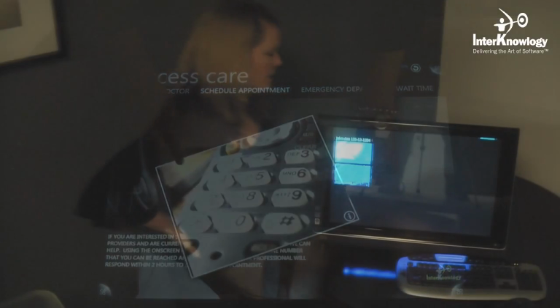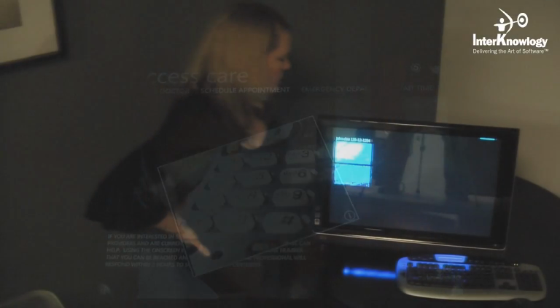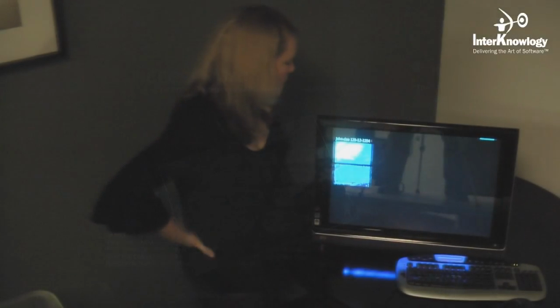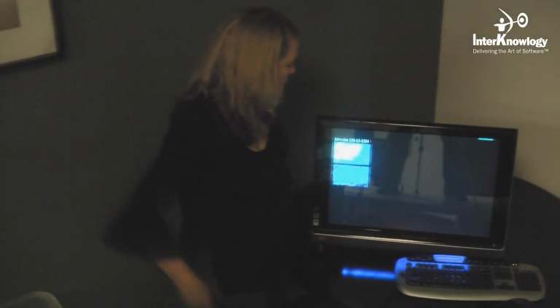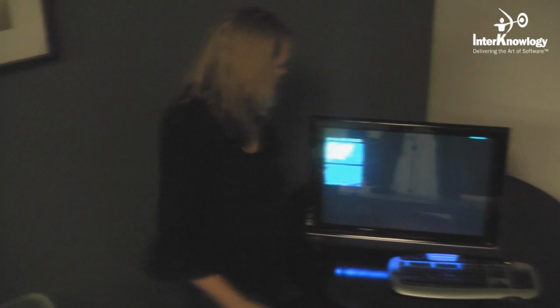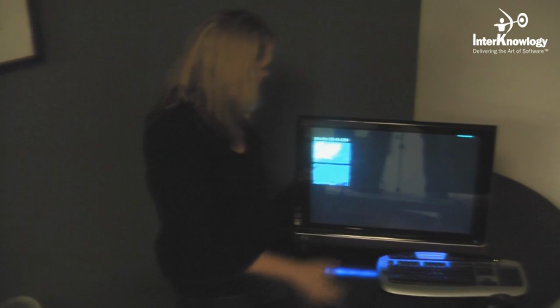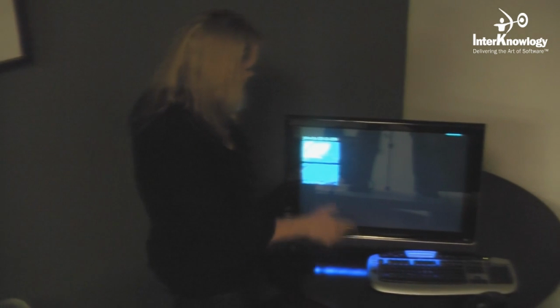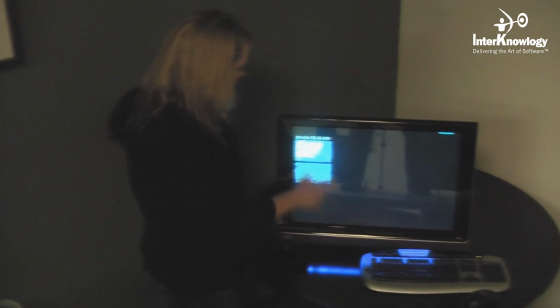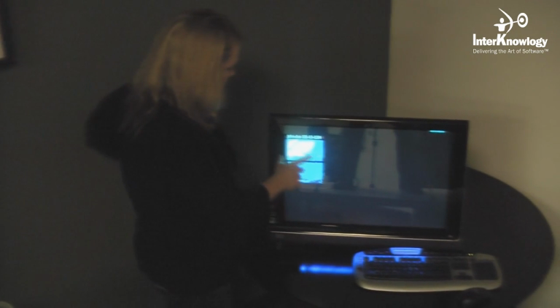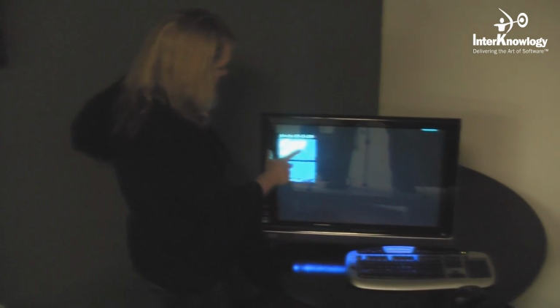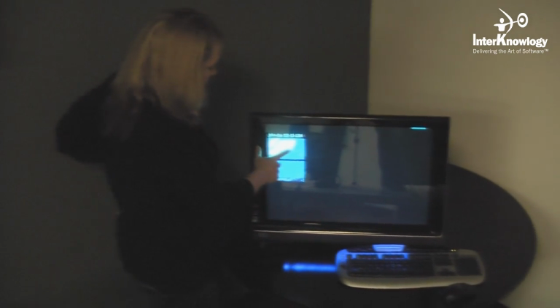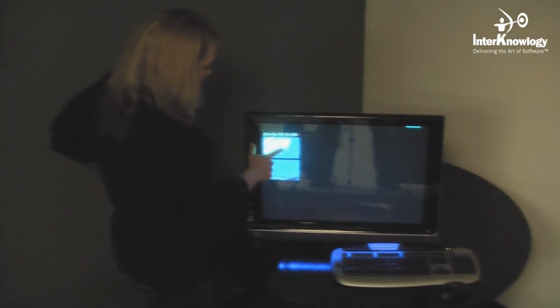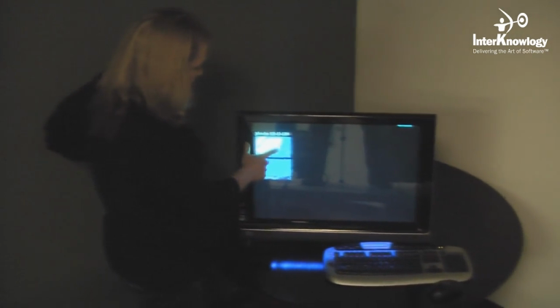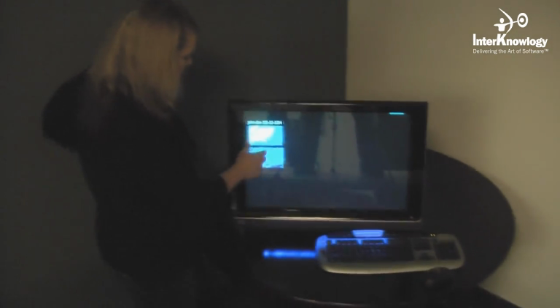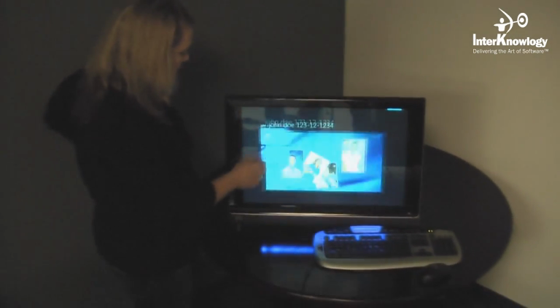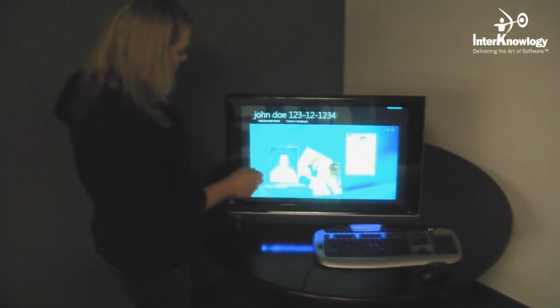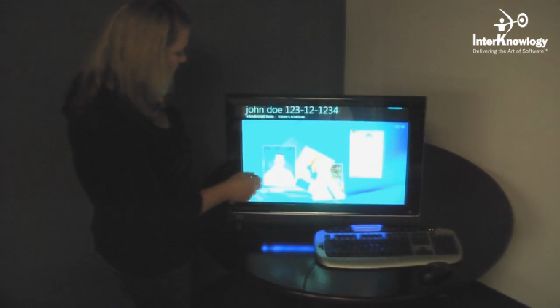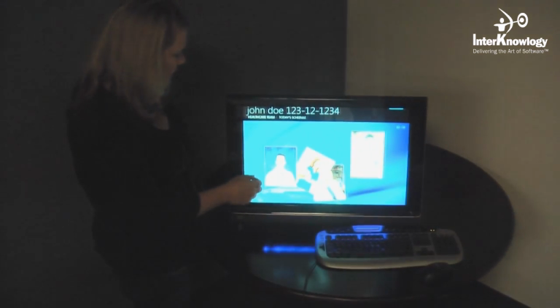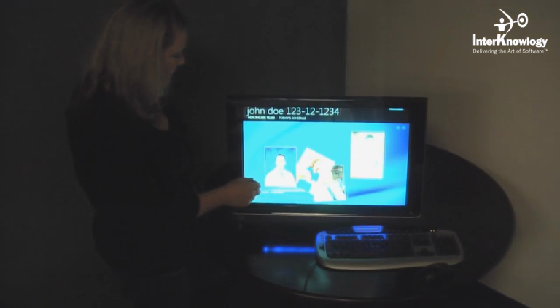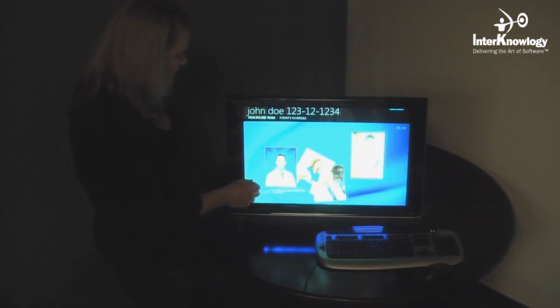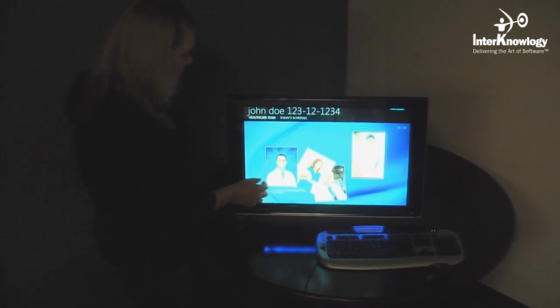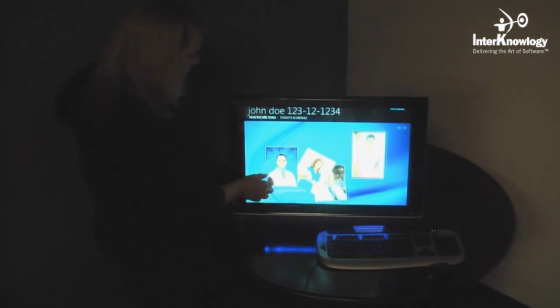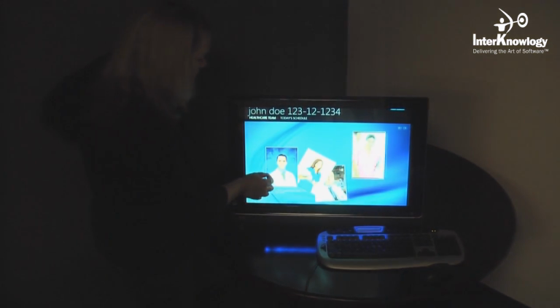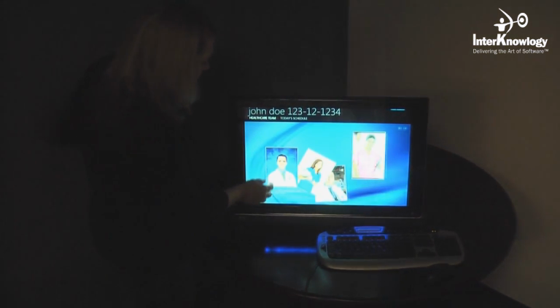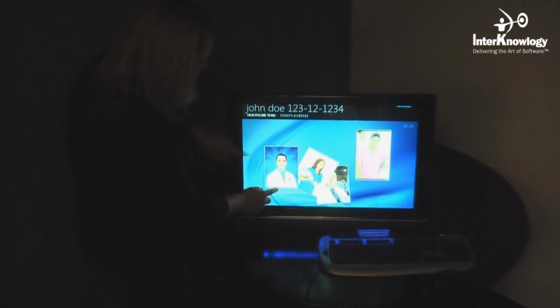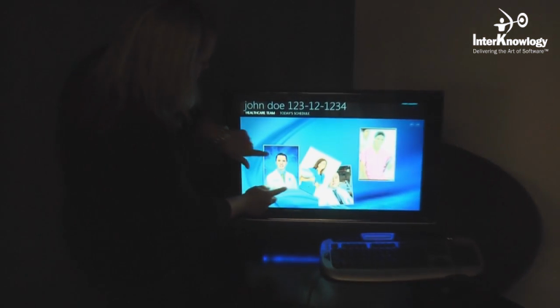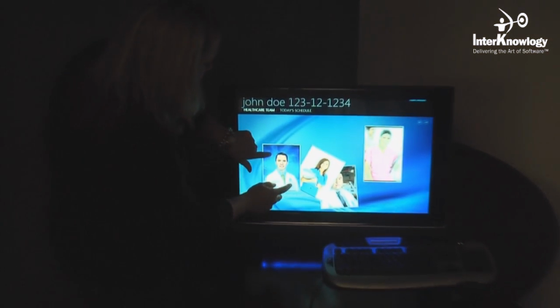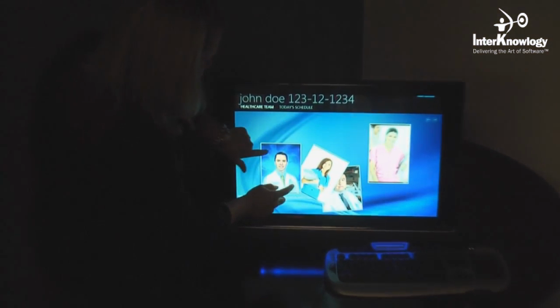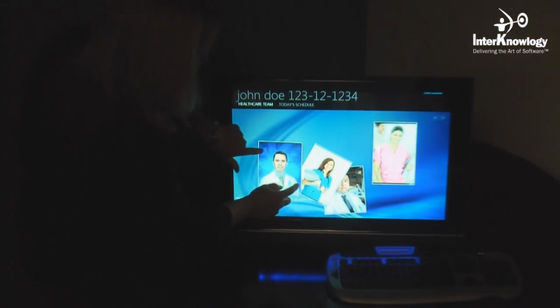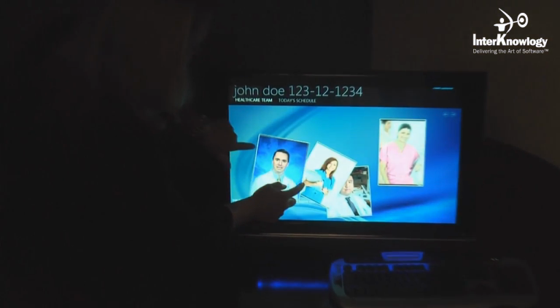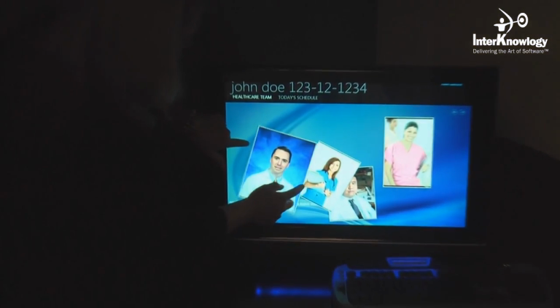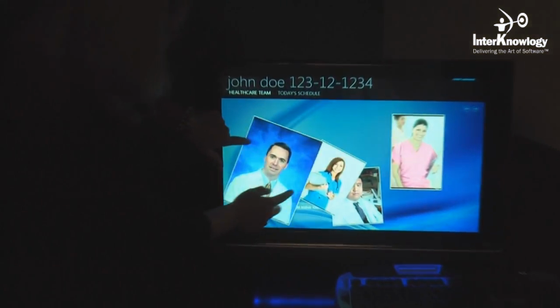Now we're going to move on and take a look at the same kiosk environment on a Windows 7 touch-enabled device.